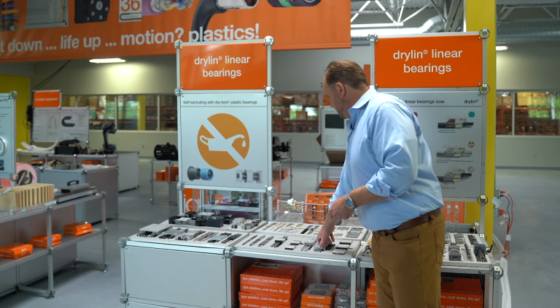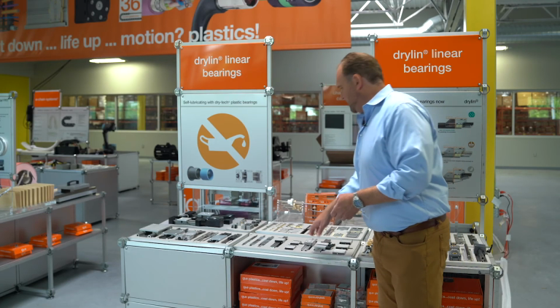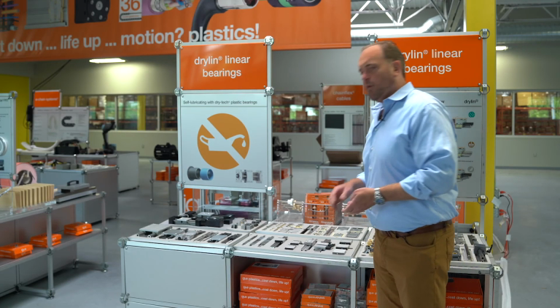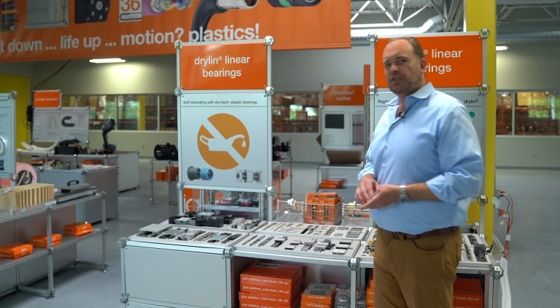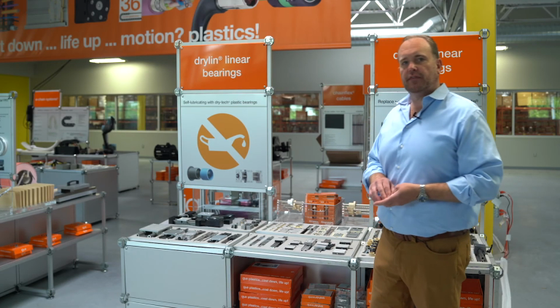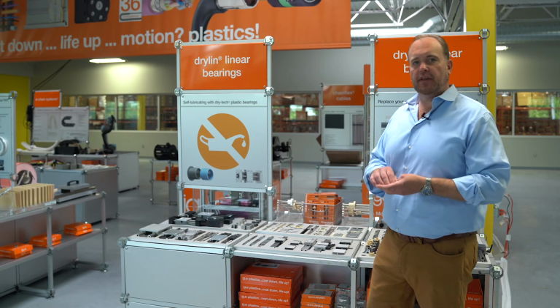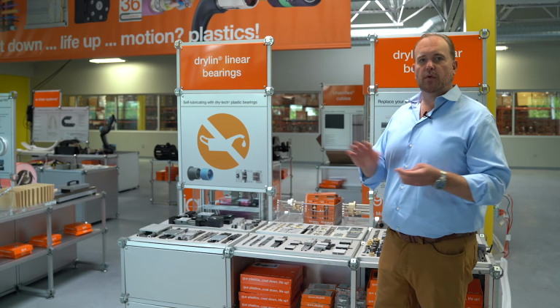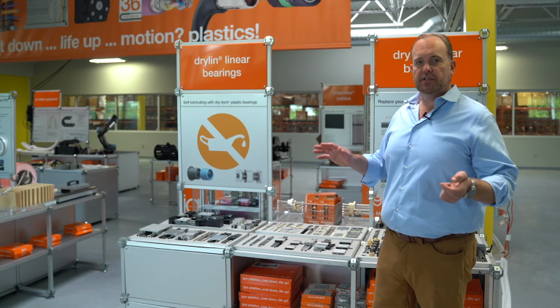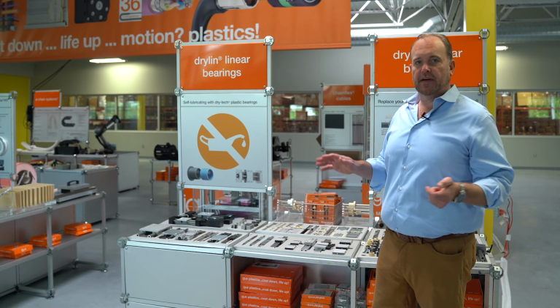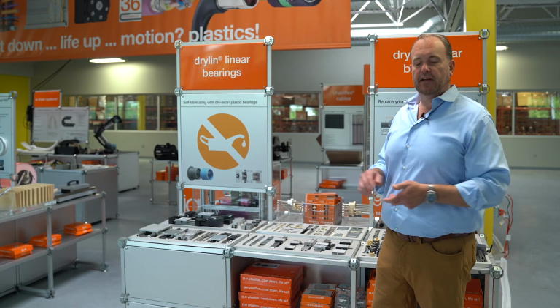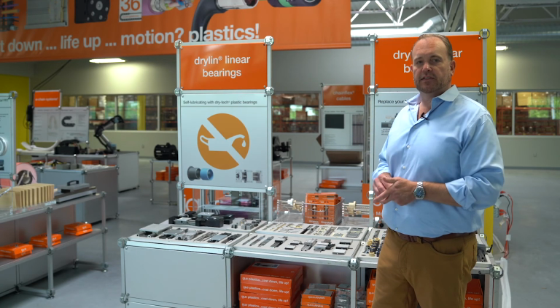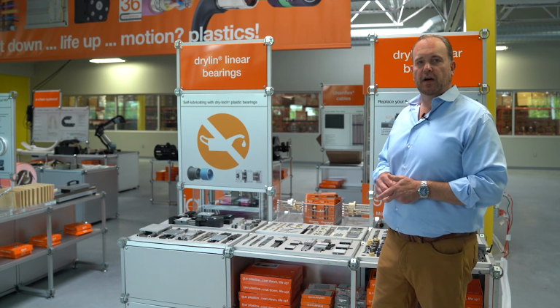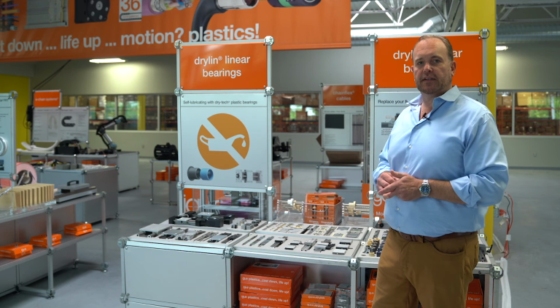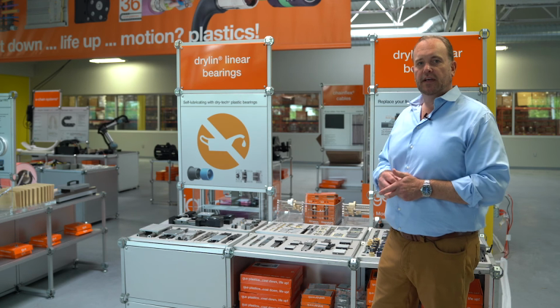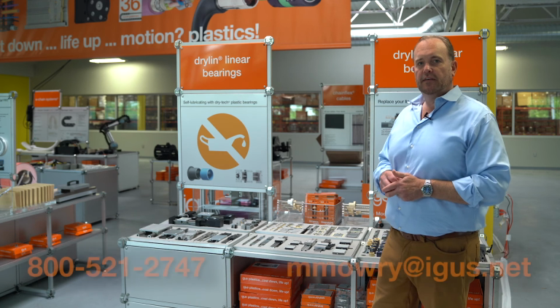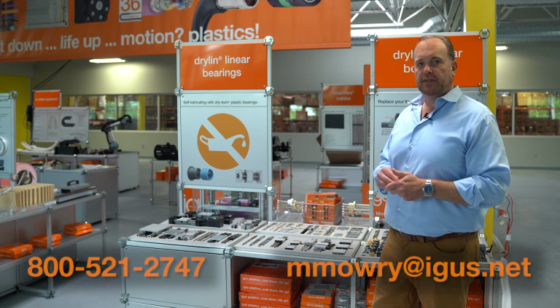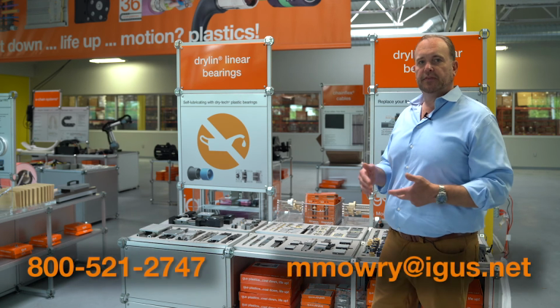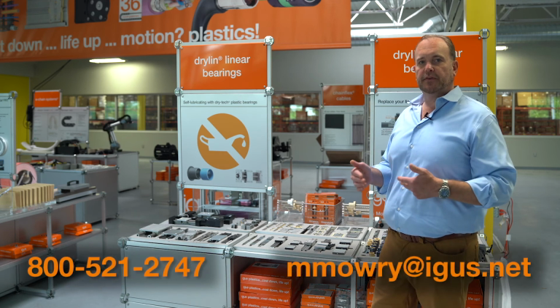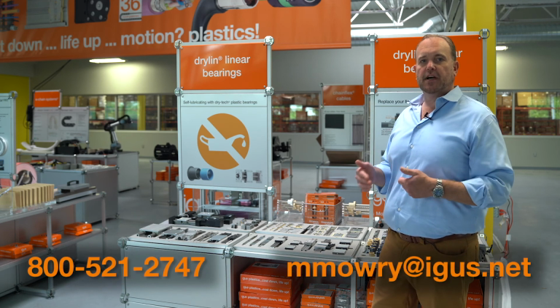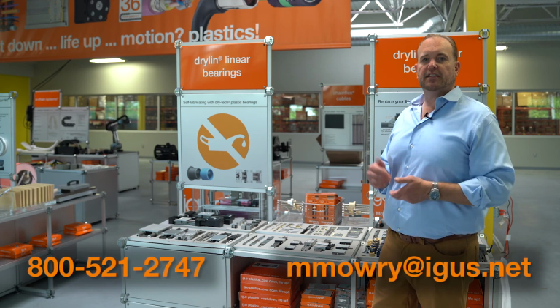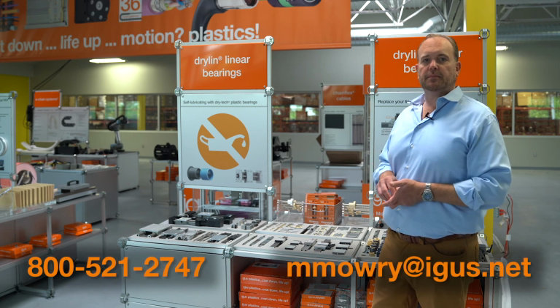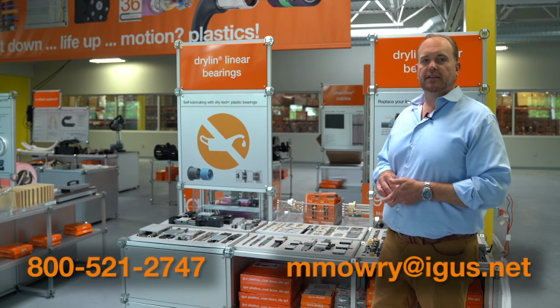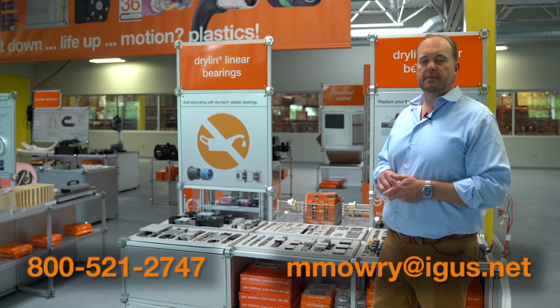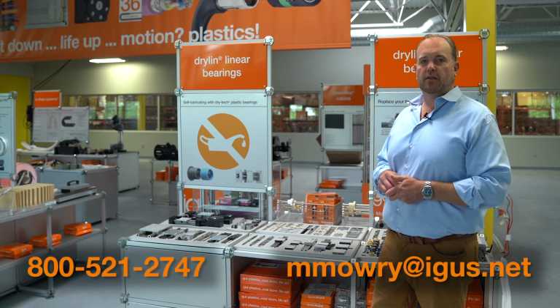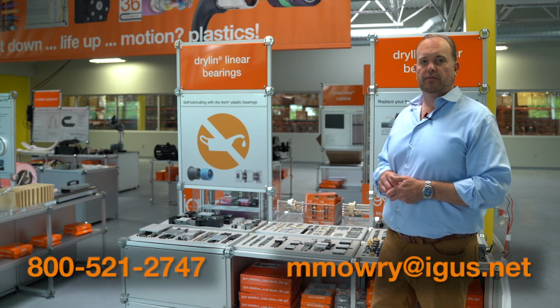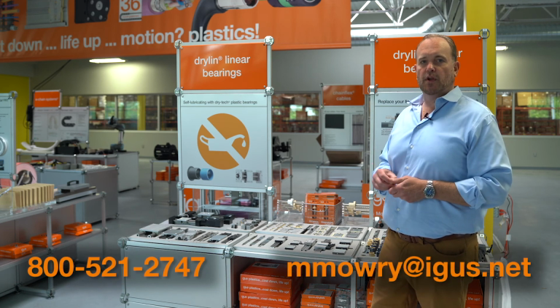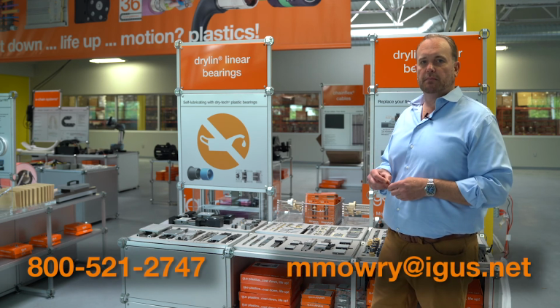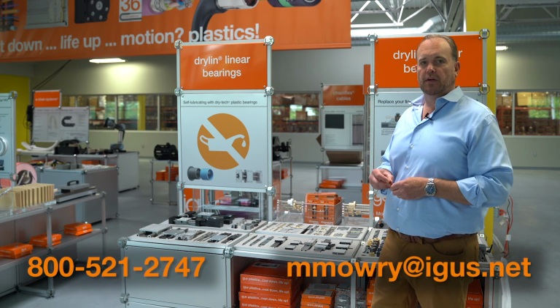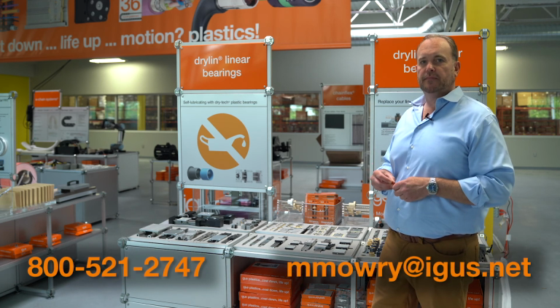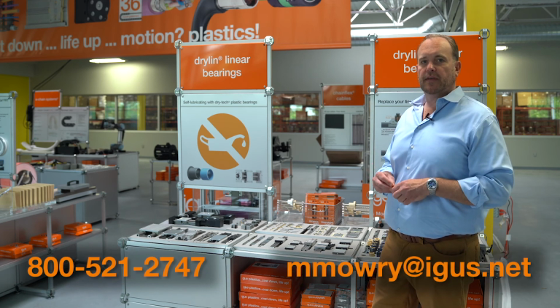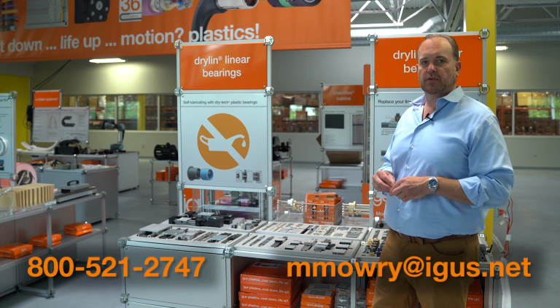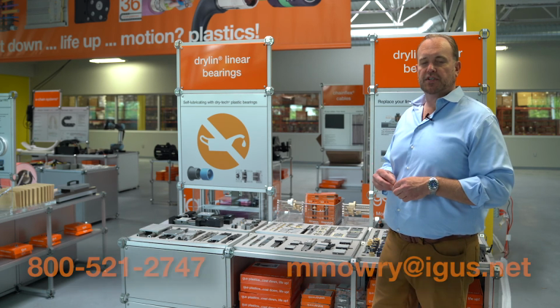Thanks for watching. If you have any questions about any of these products, please feel free to contact me at the email or phone number below.